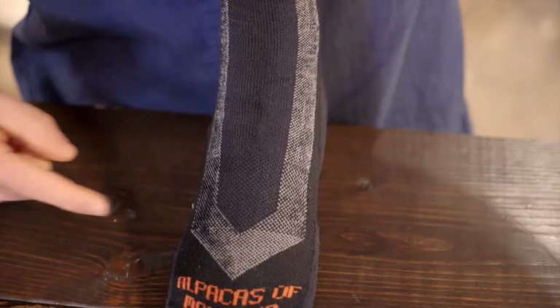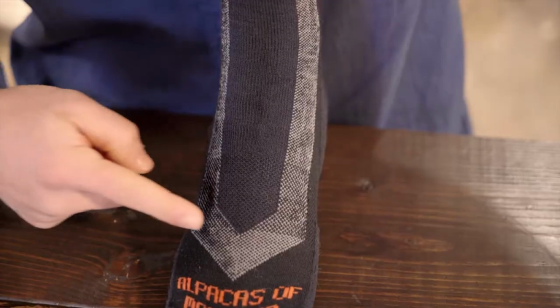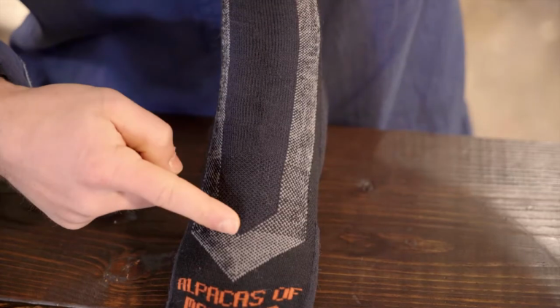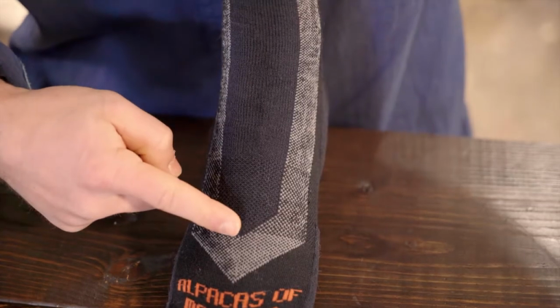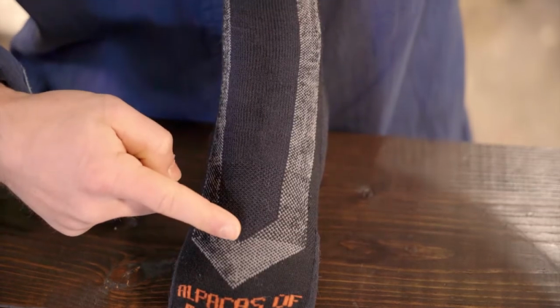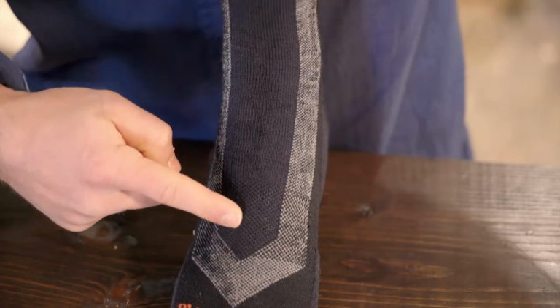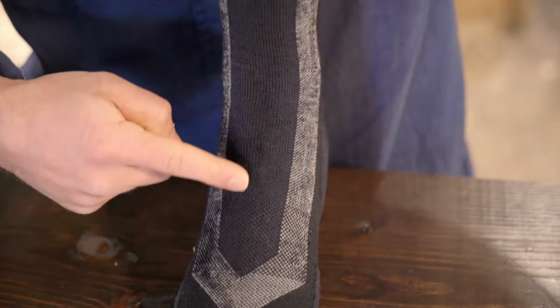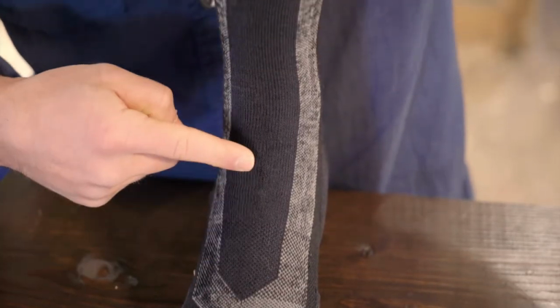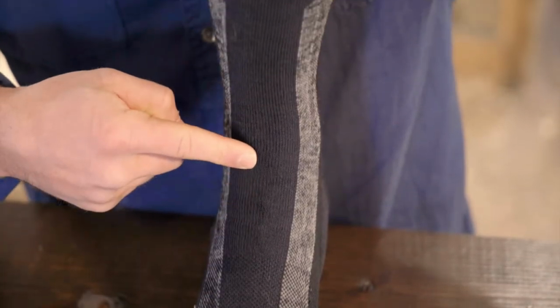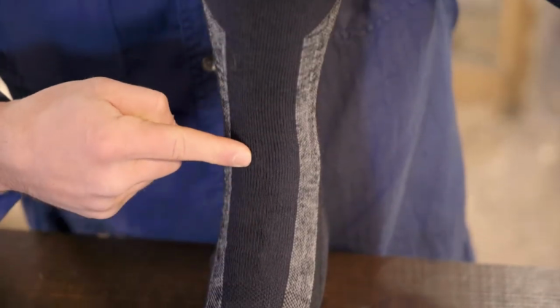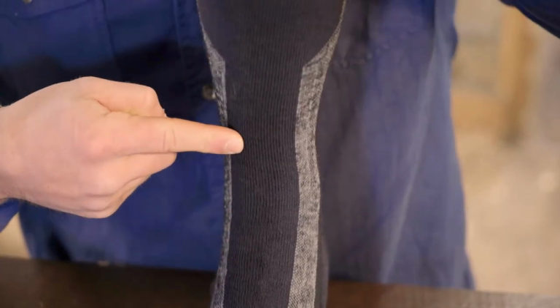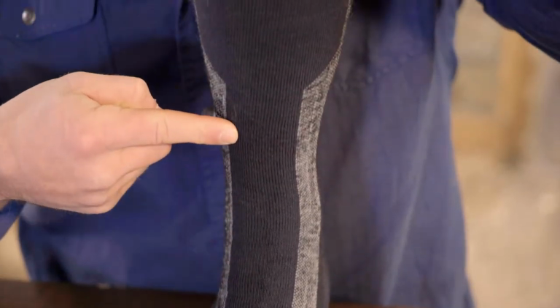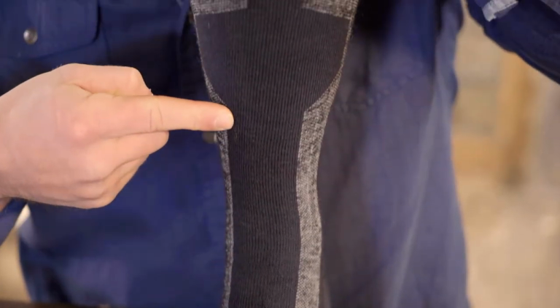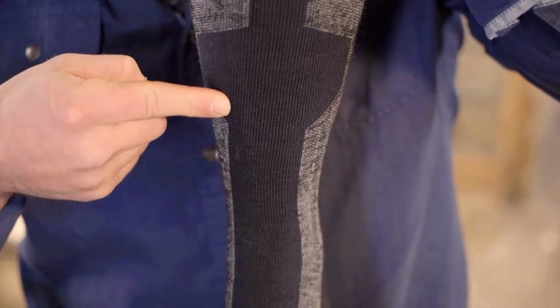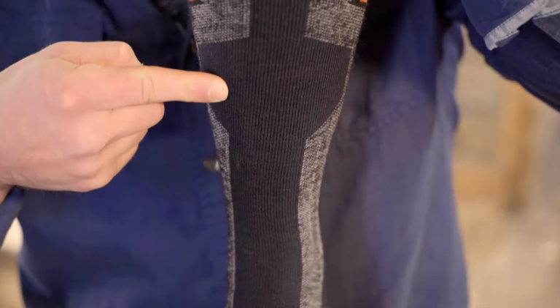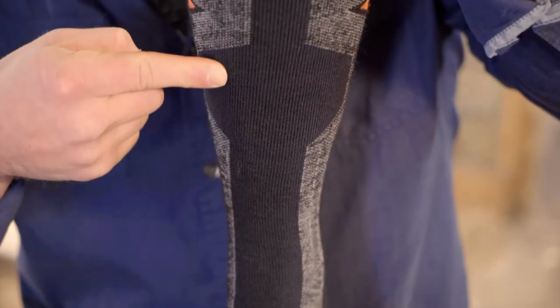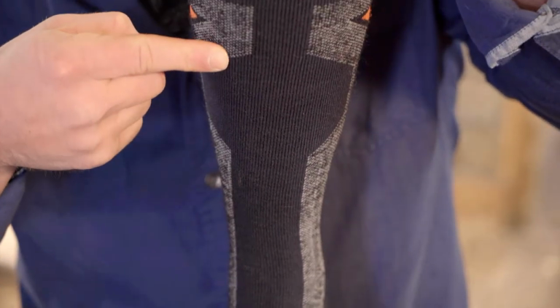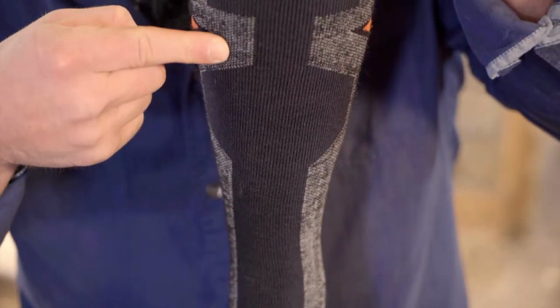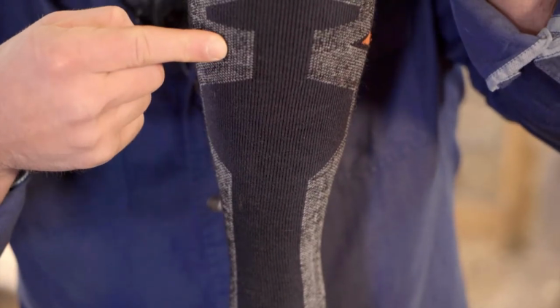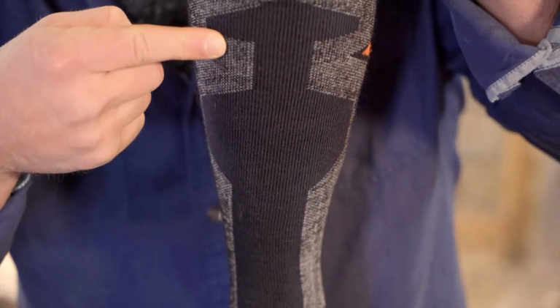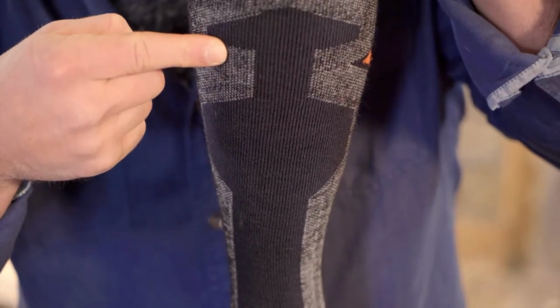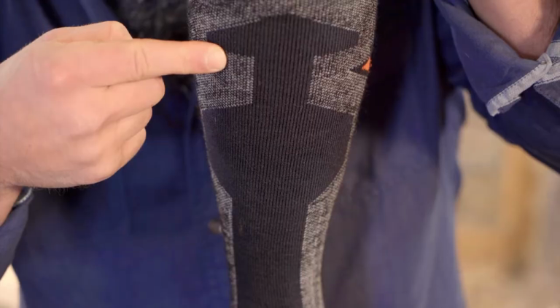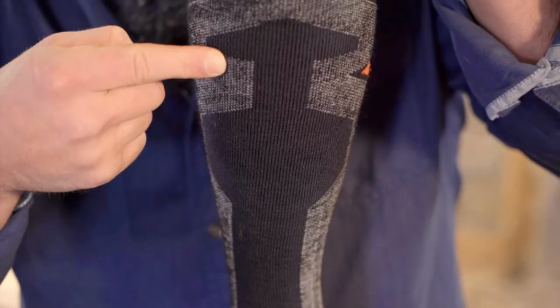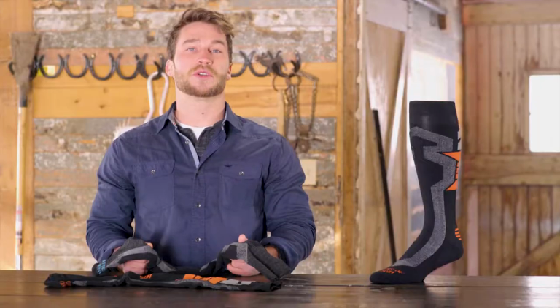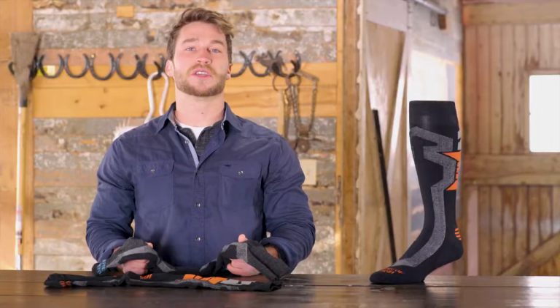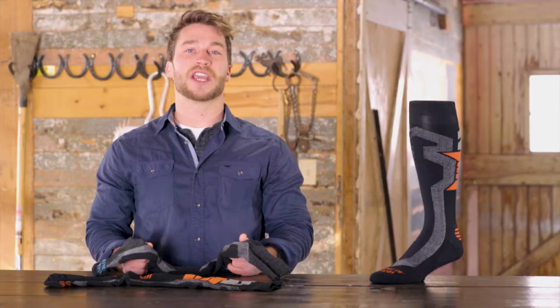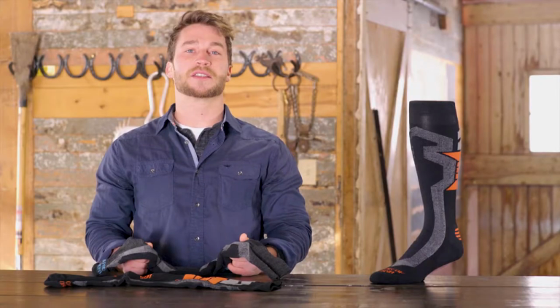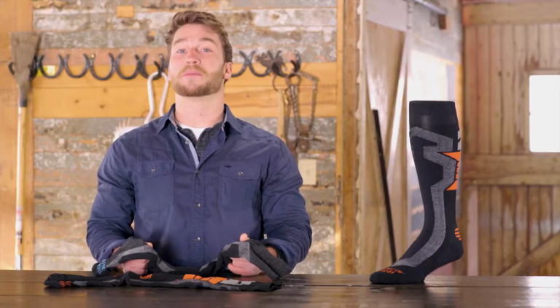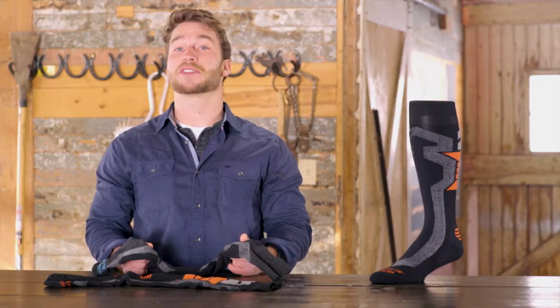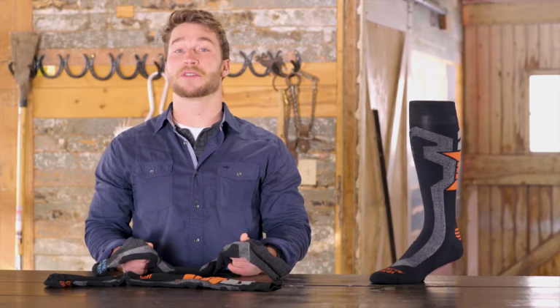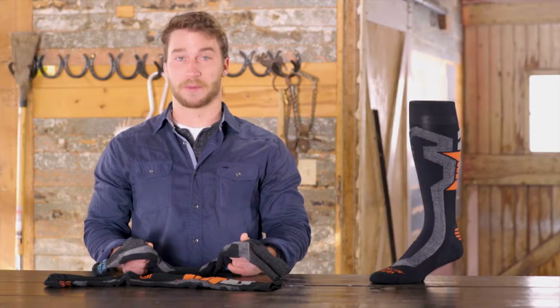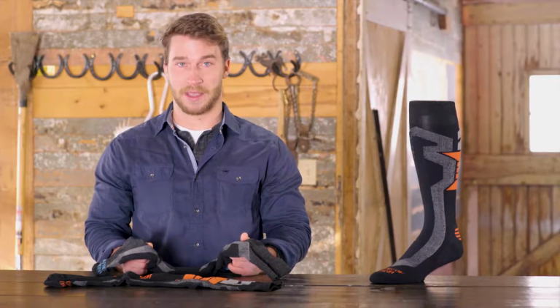Featuring targeted shin, heel, and toe cushions, and Achilles ankle pads, these socks reduce the chances for blisters and foot pain.